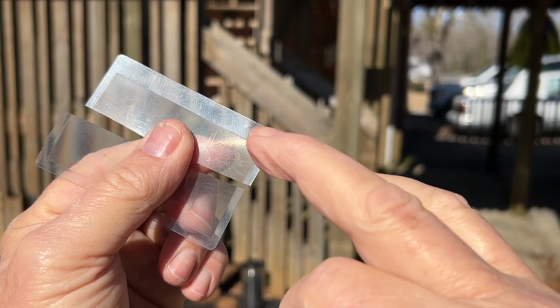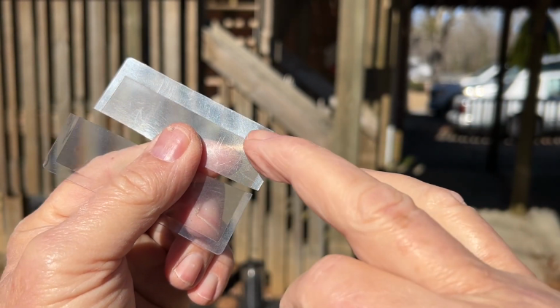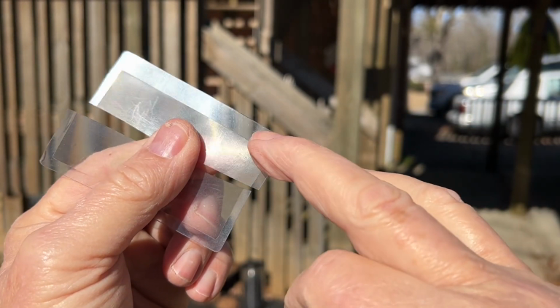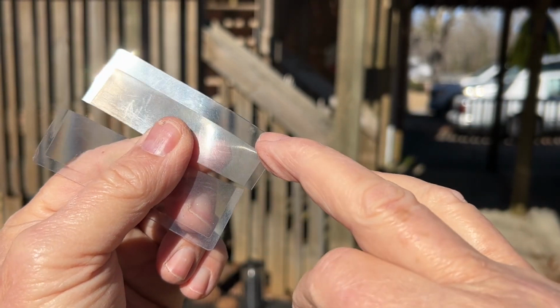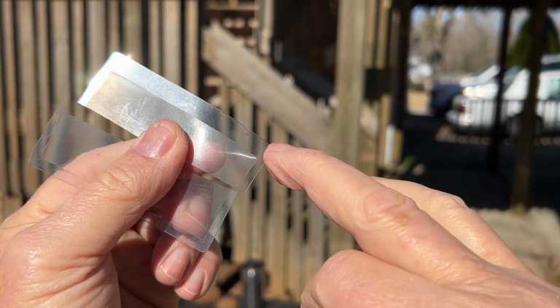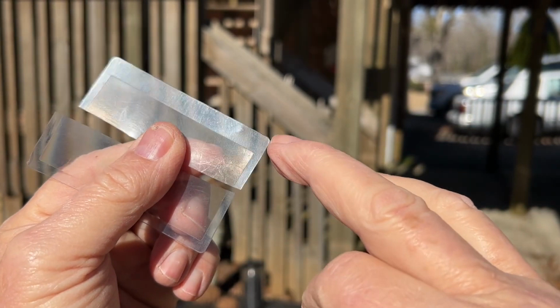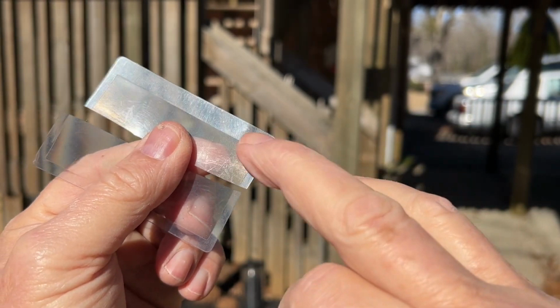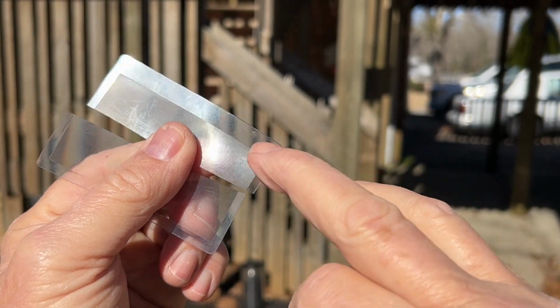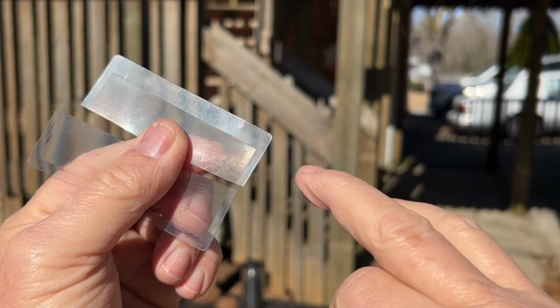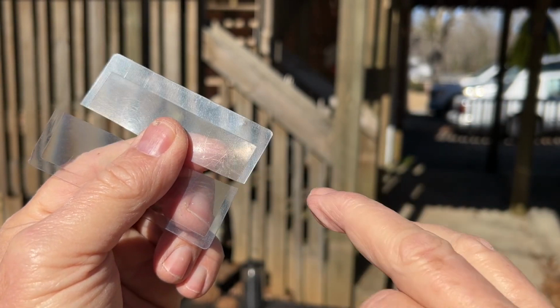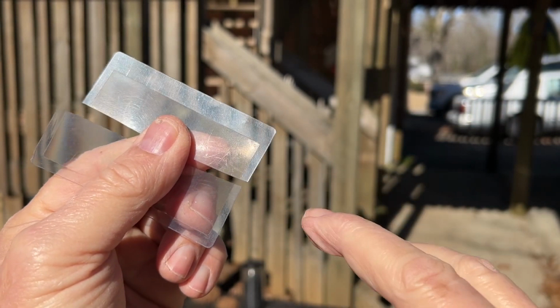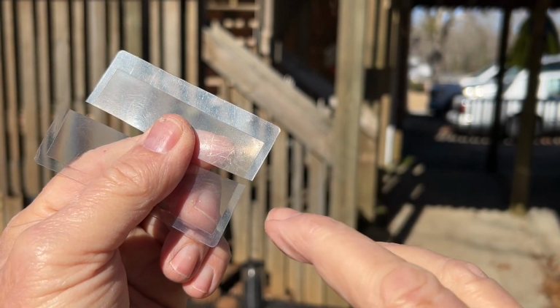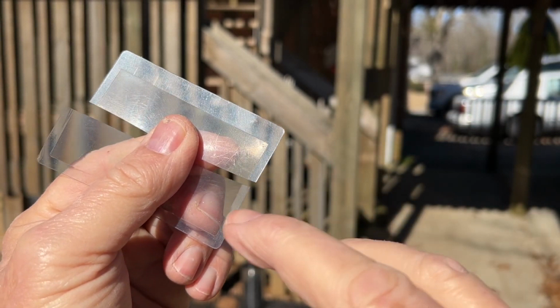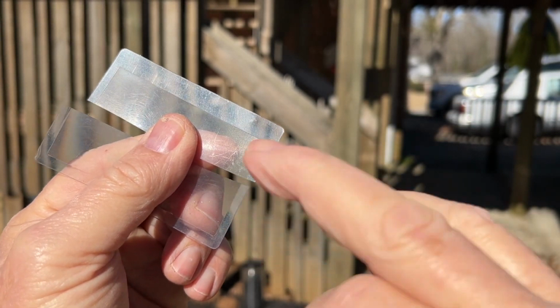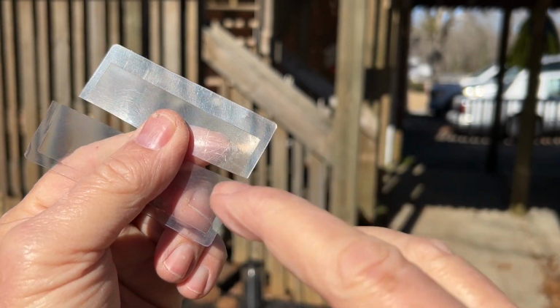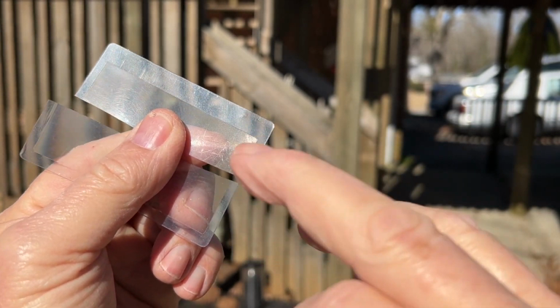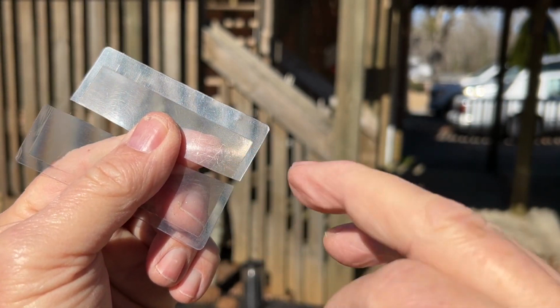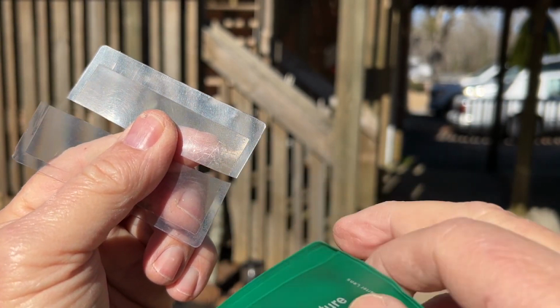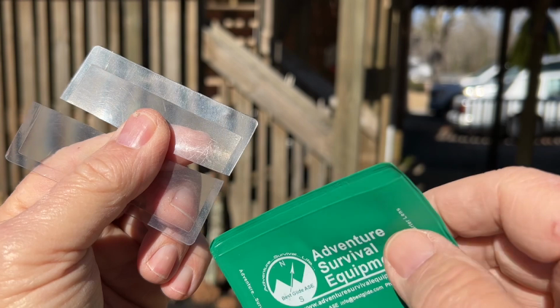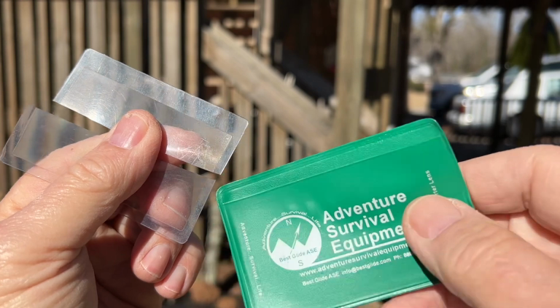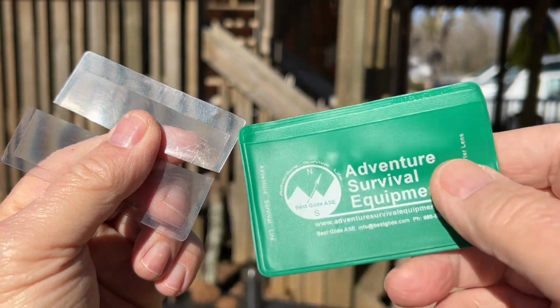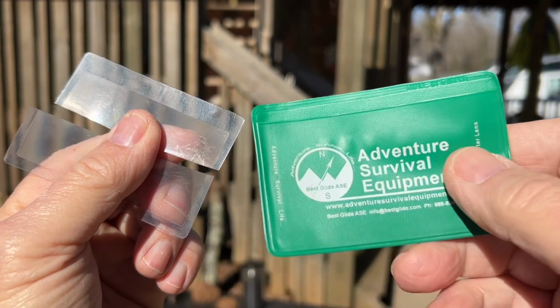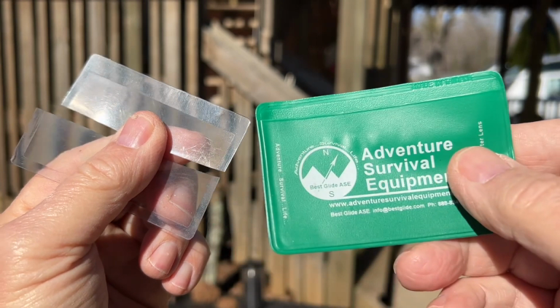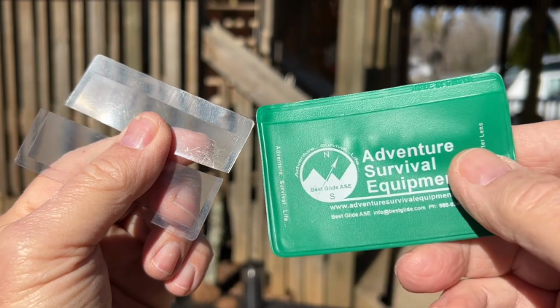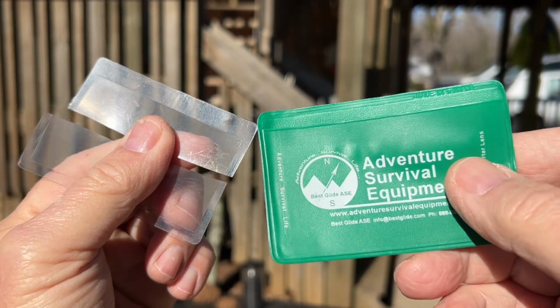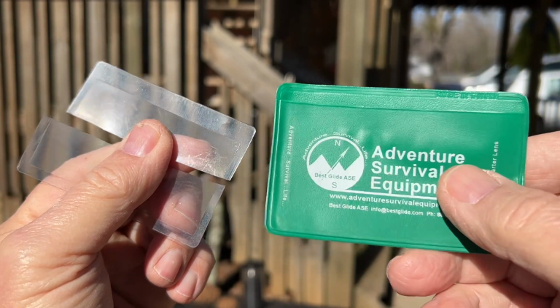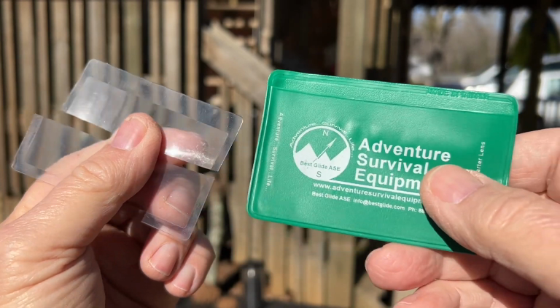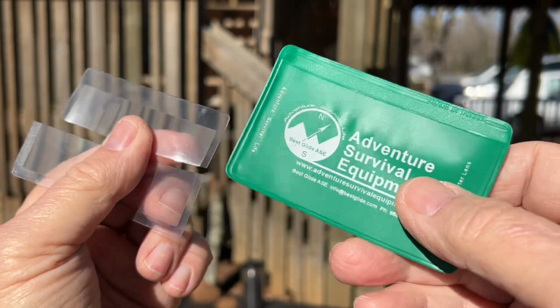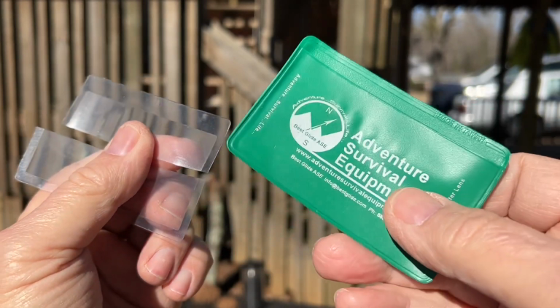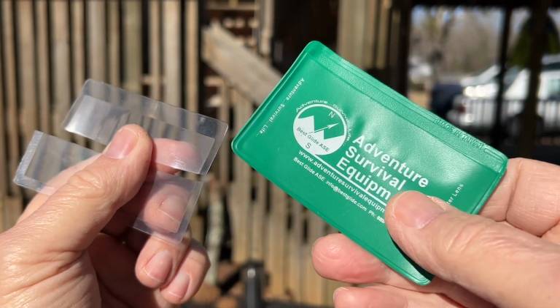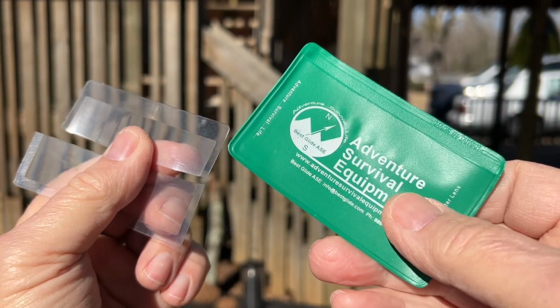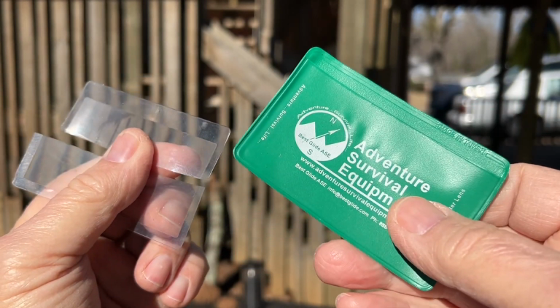You can use either one half of it, or hold the two halves together and still use it. Let me show you.